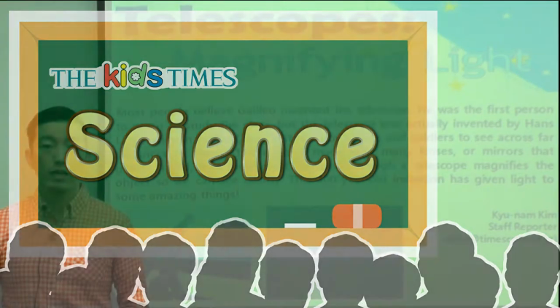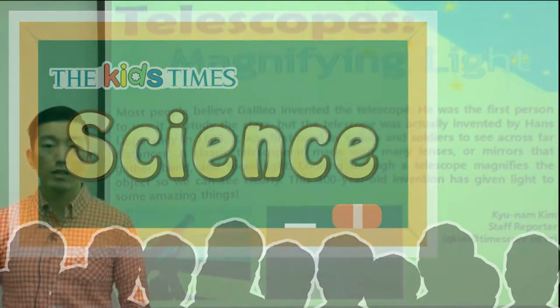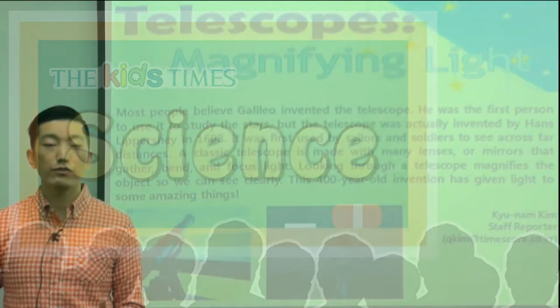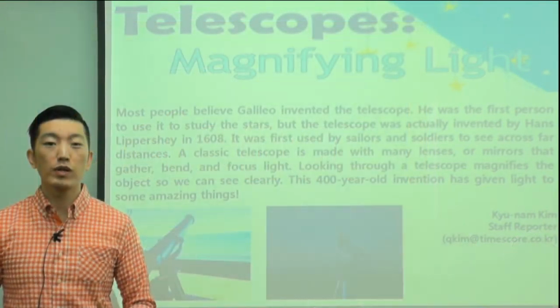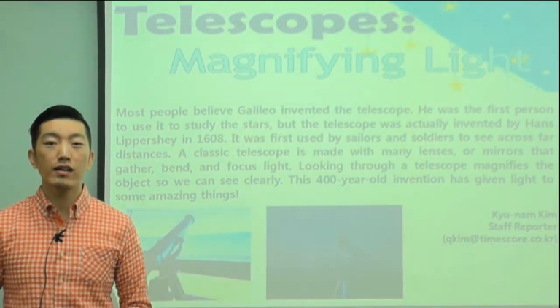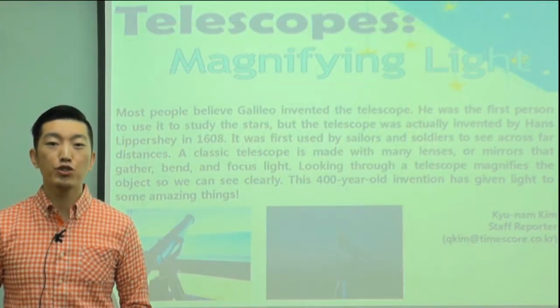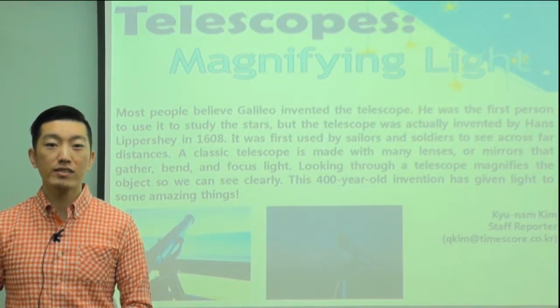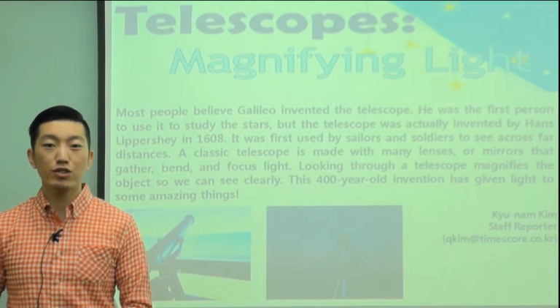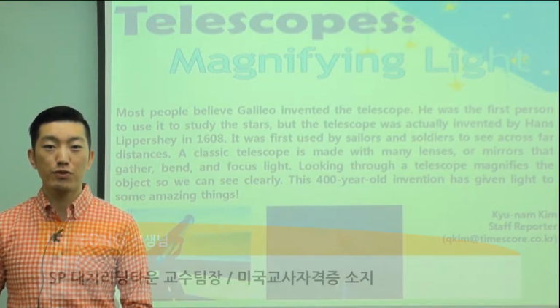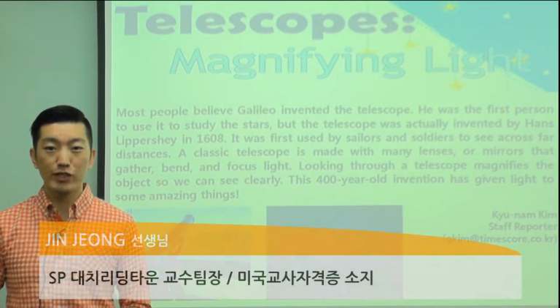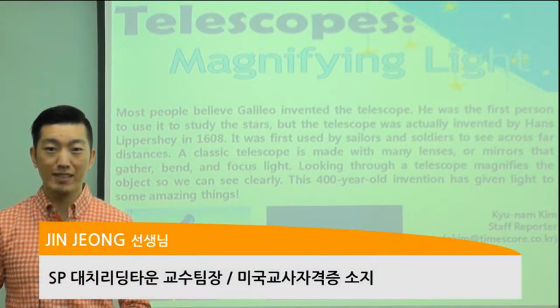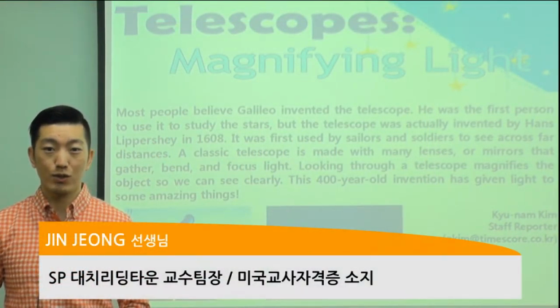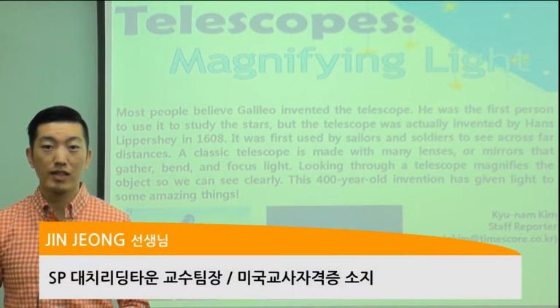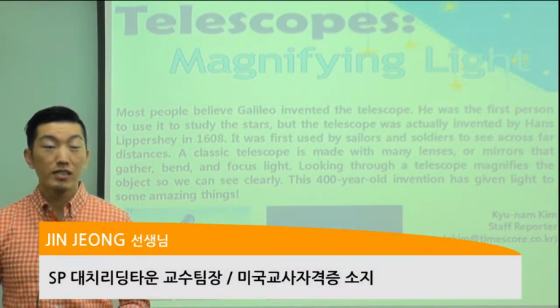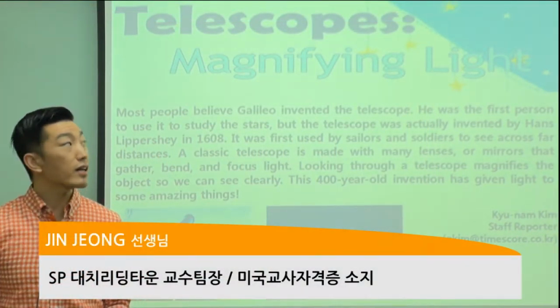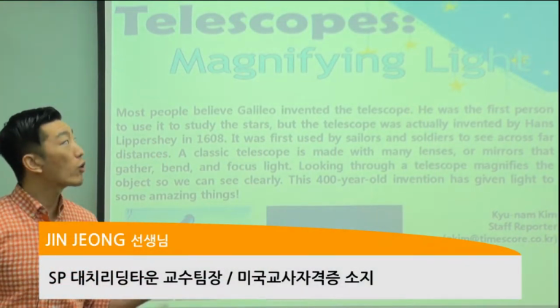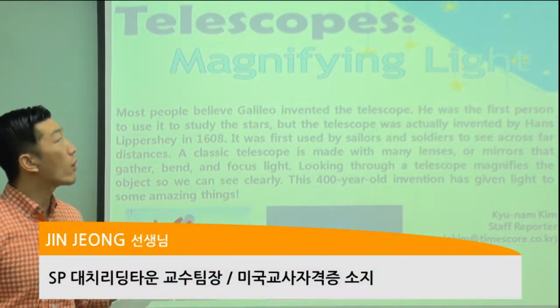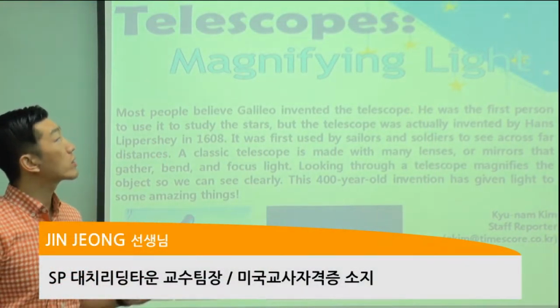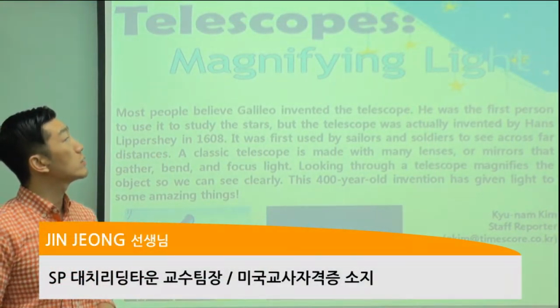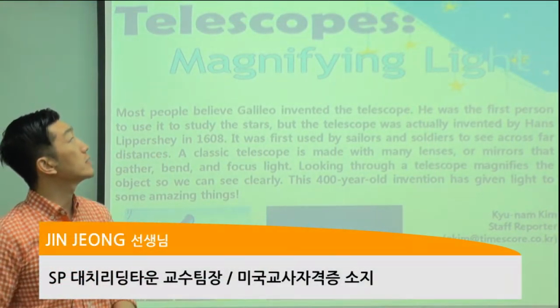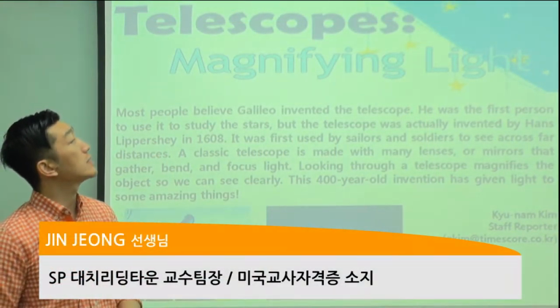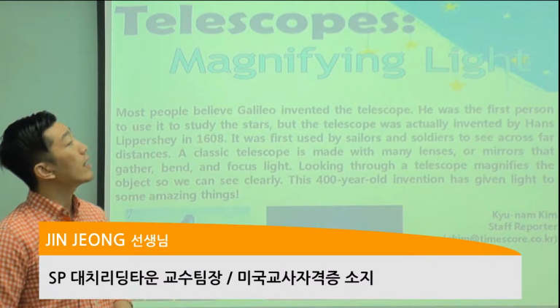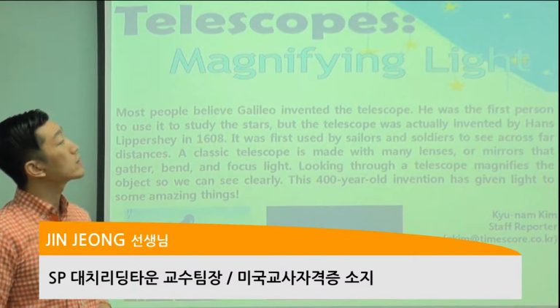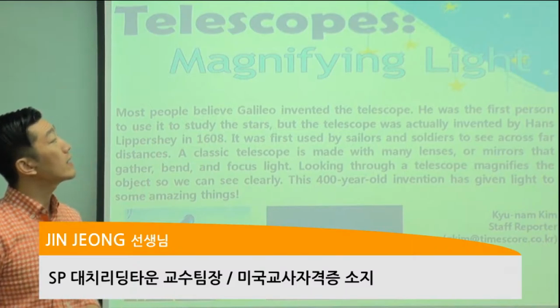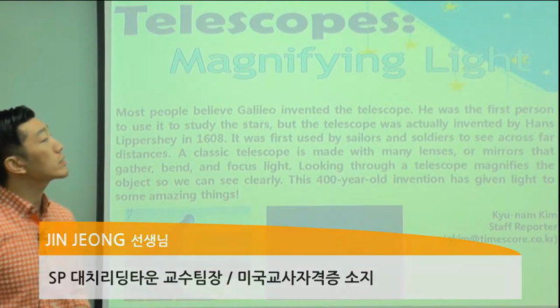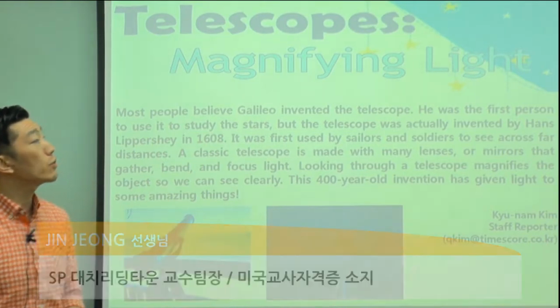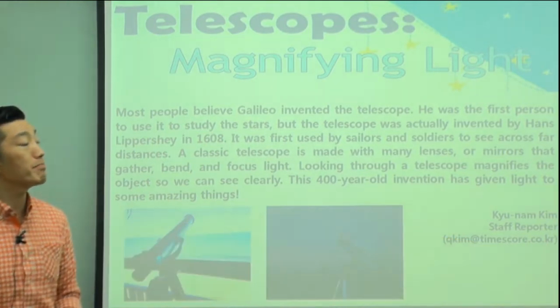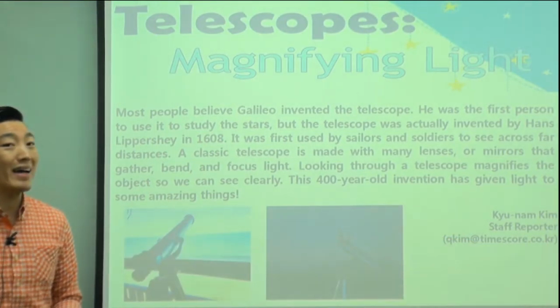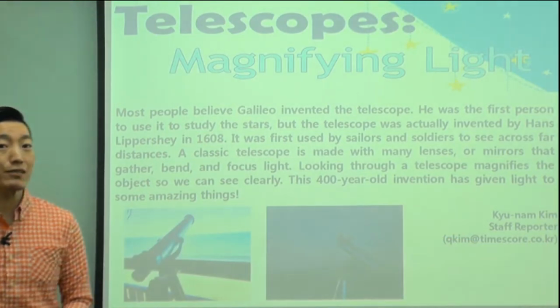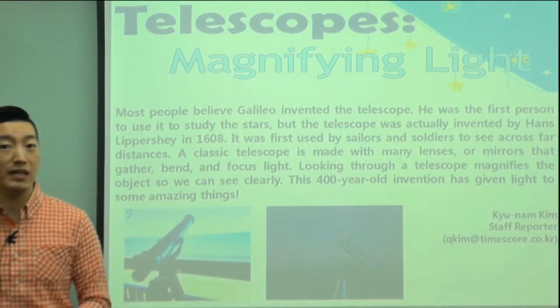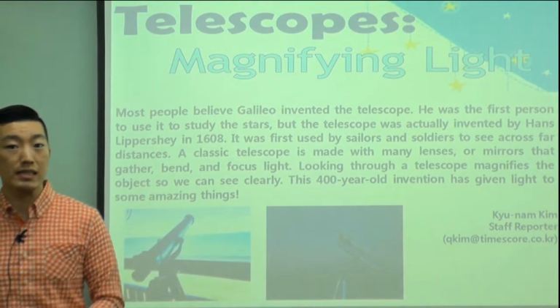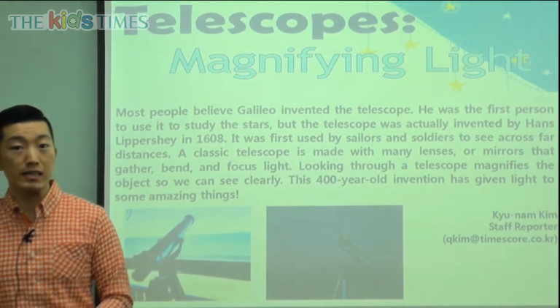Hello everyone, I'm Jin Teacher from Reading Town. Today our article is entitled Telescopes Magnifying Light.